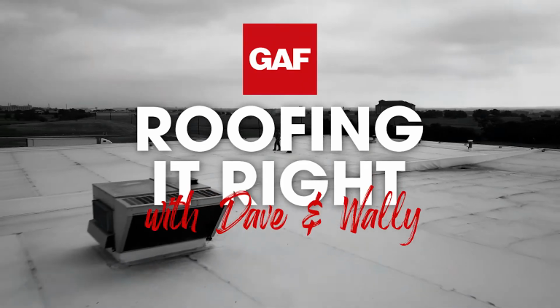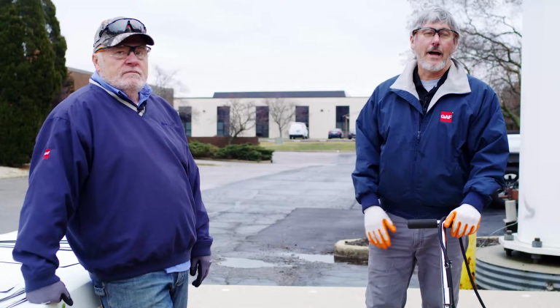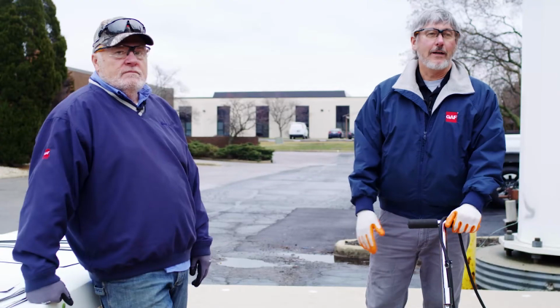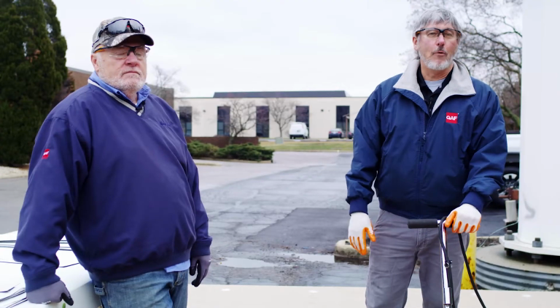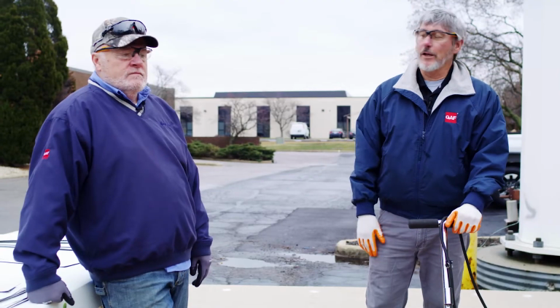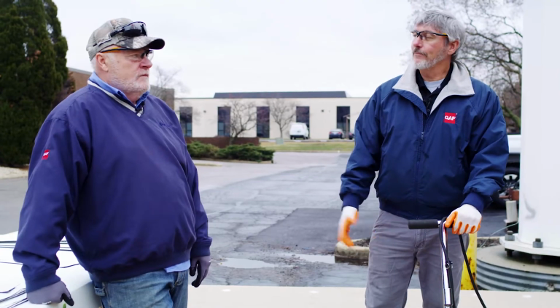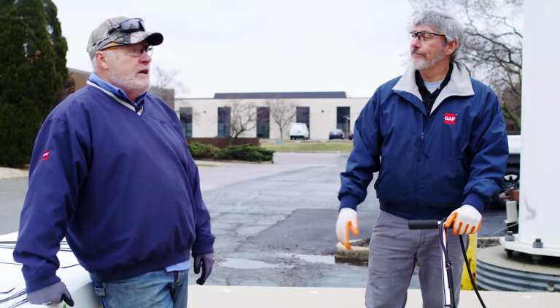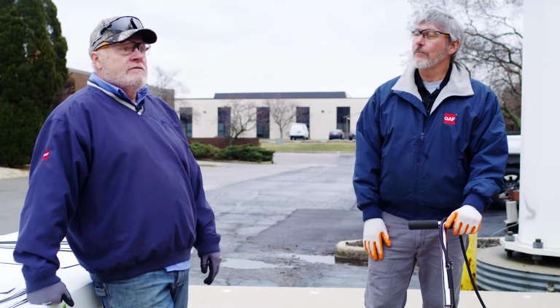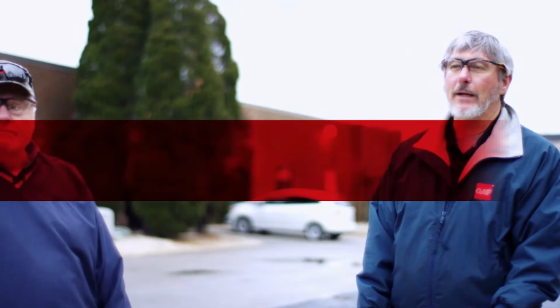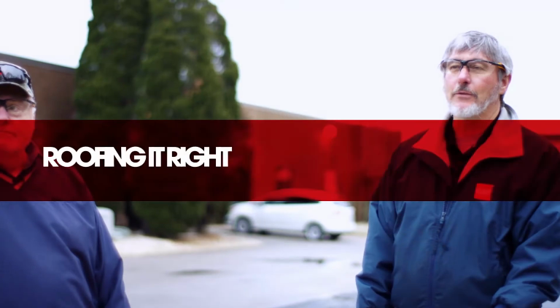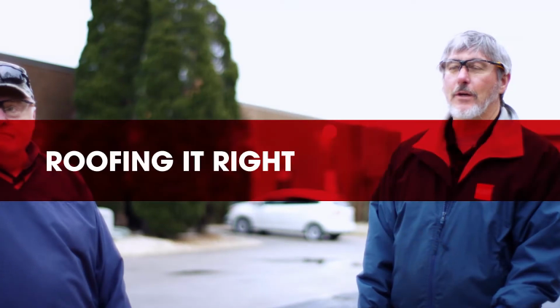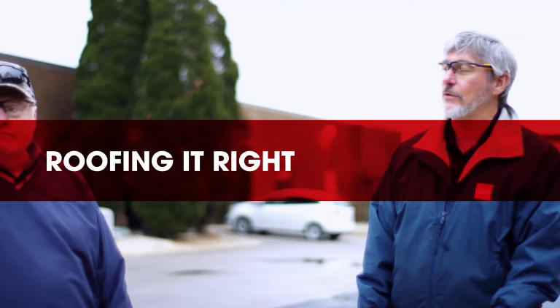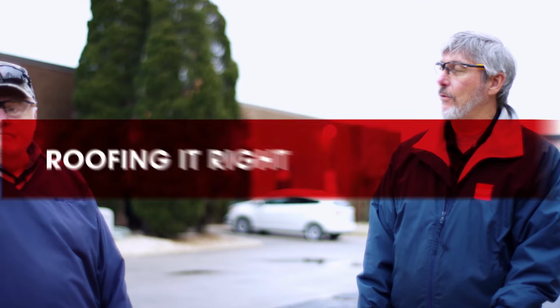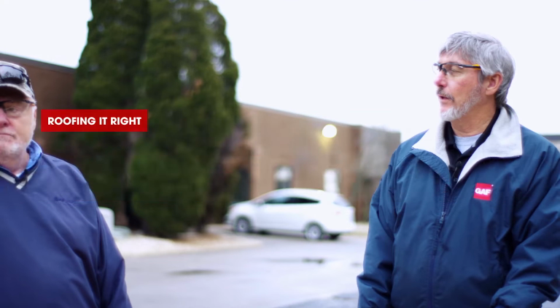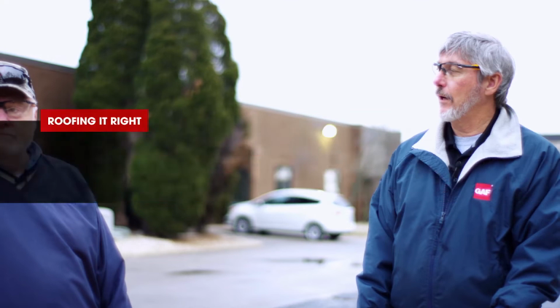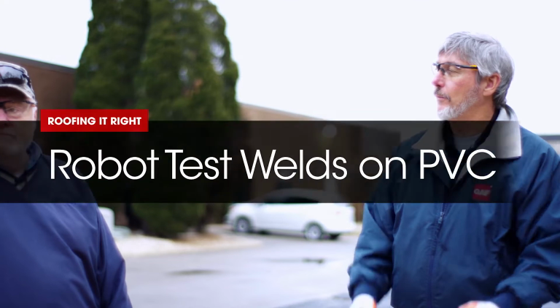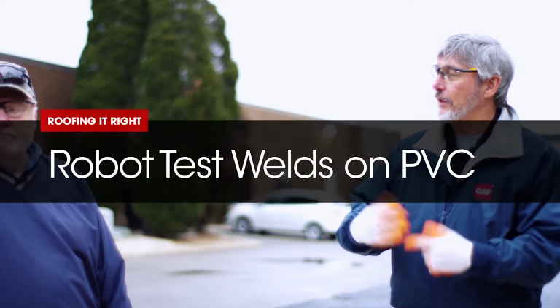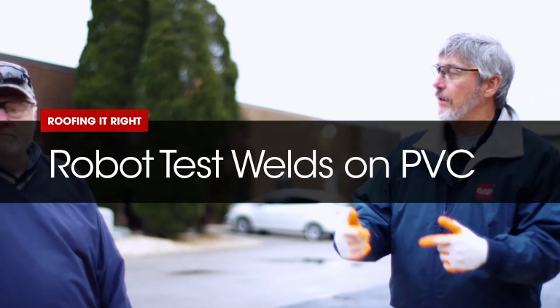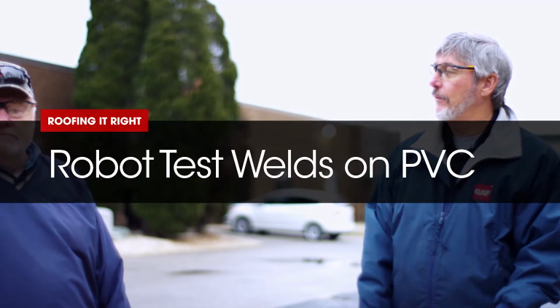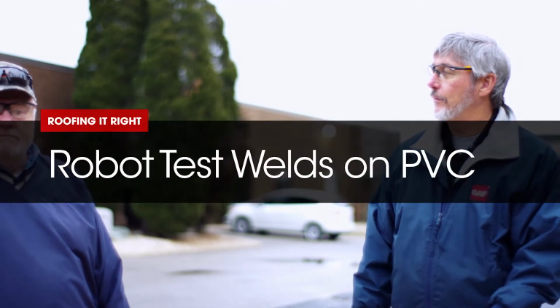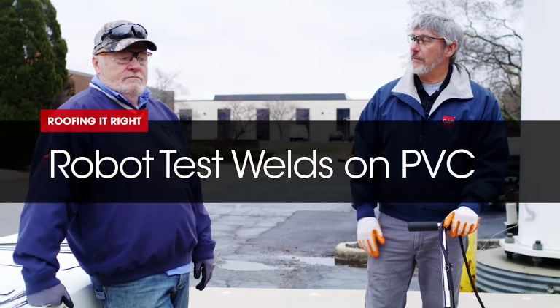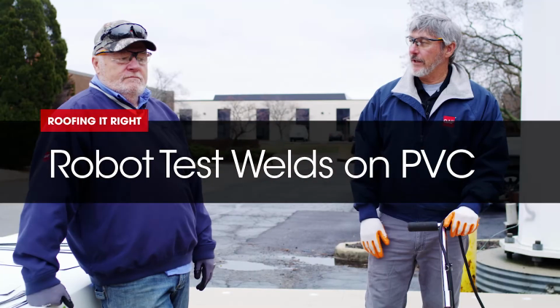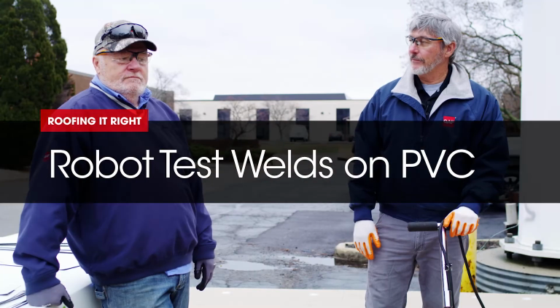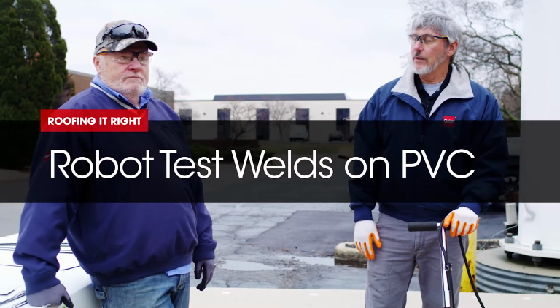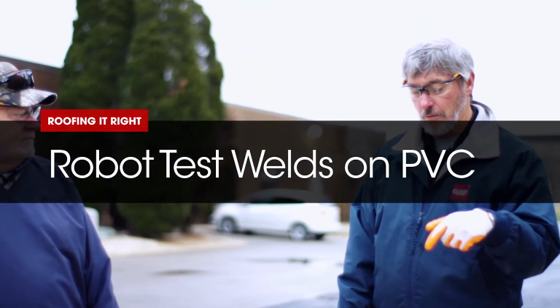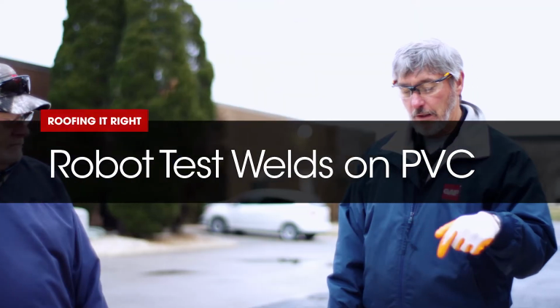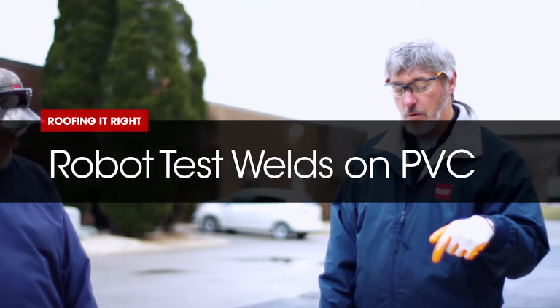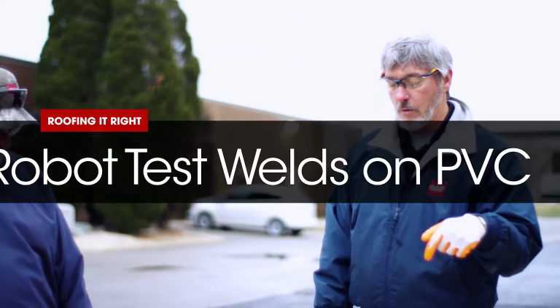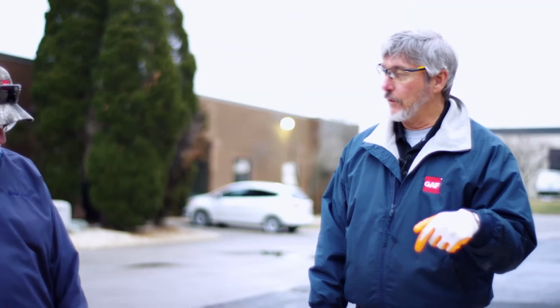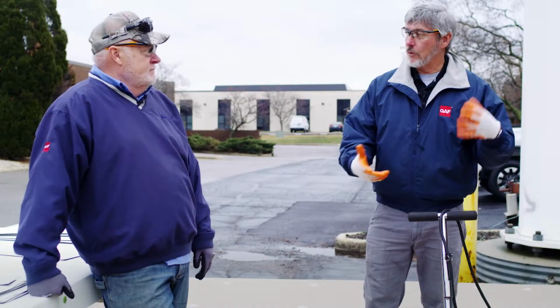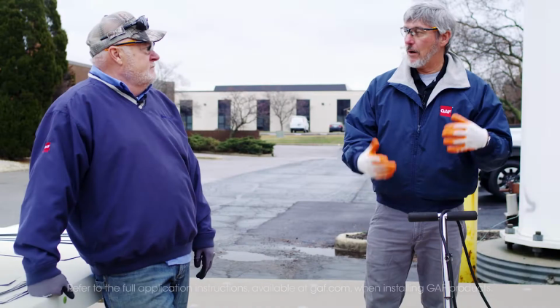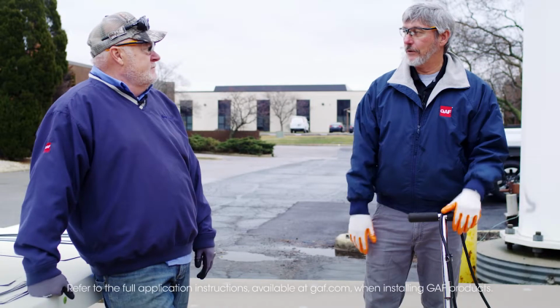Hi, I'm Wally. I'm Dave. Back to another episode in our series of PPC. Today we're gonna go over robot welding.